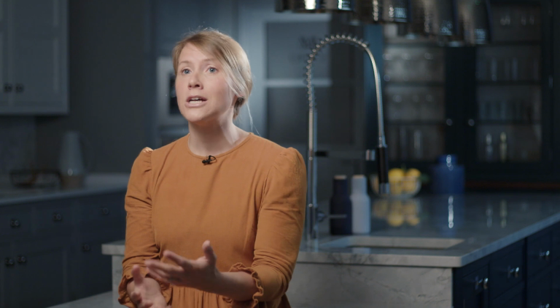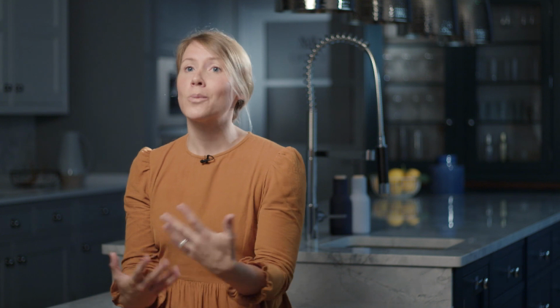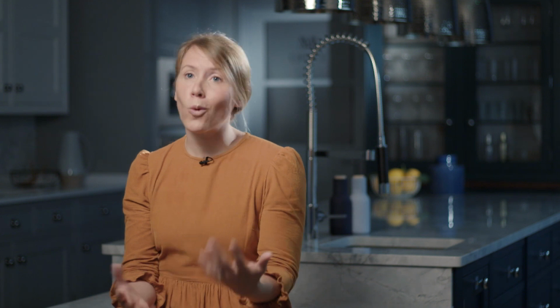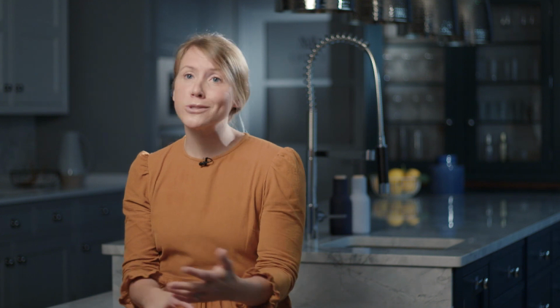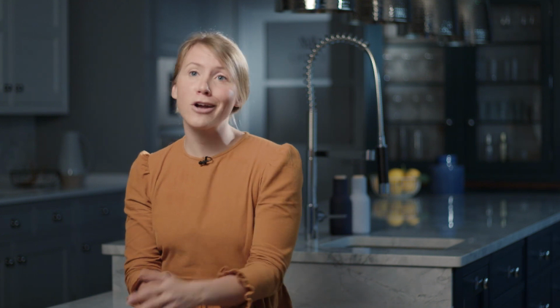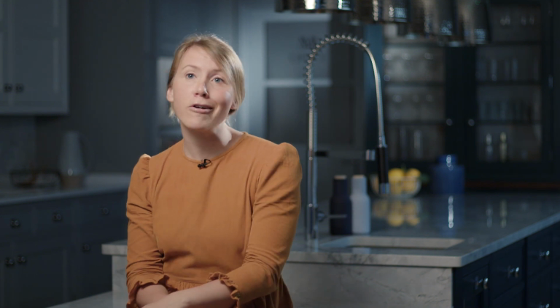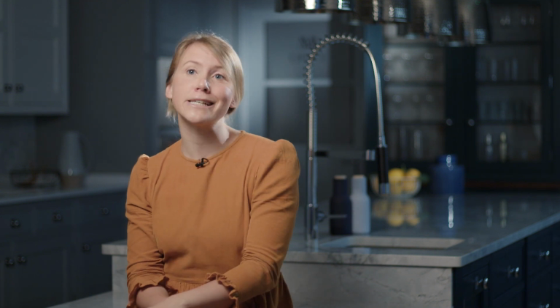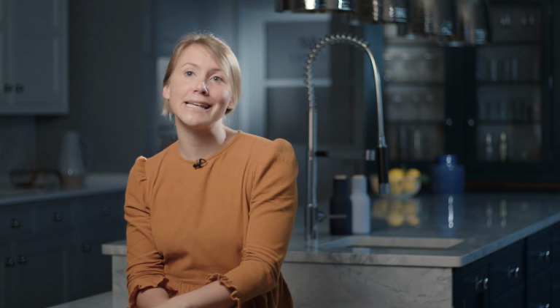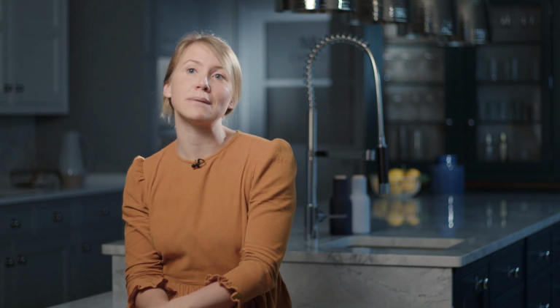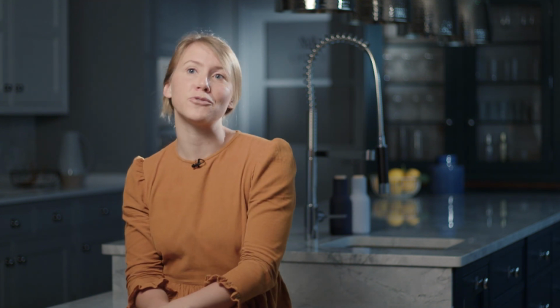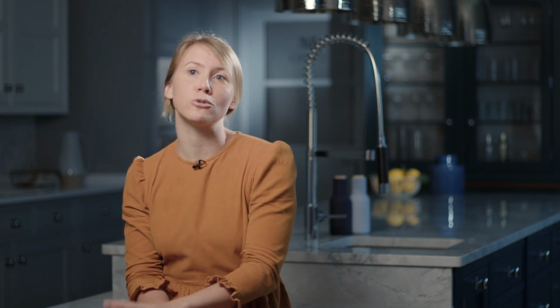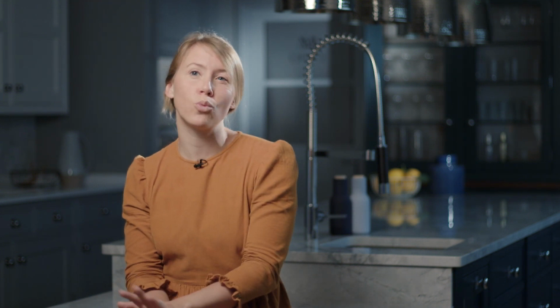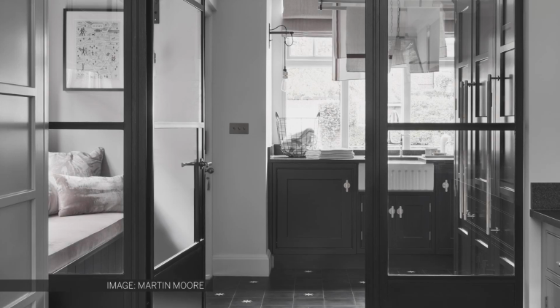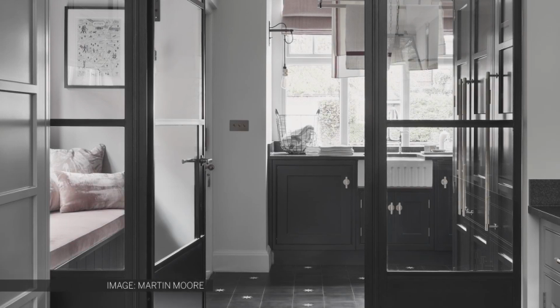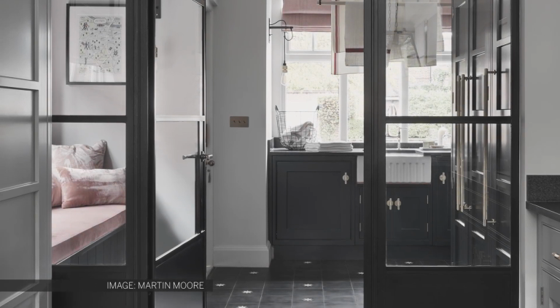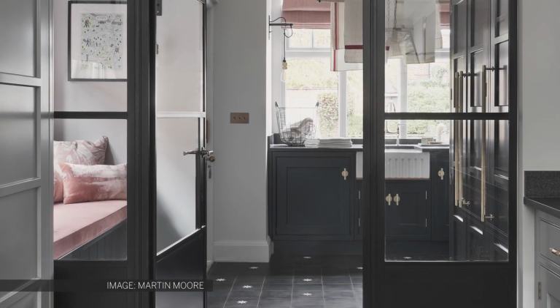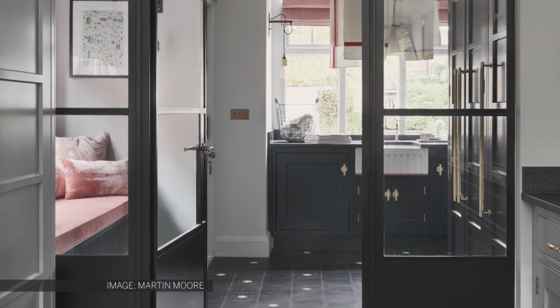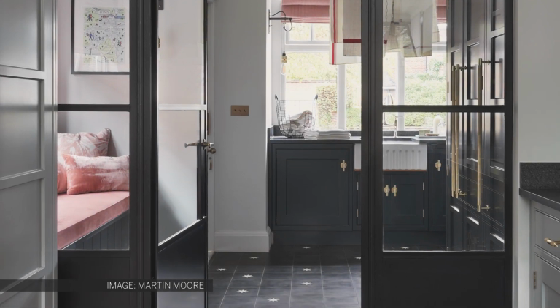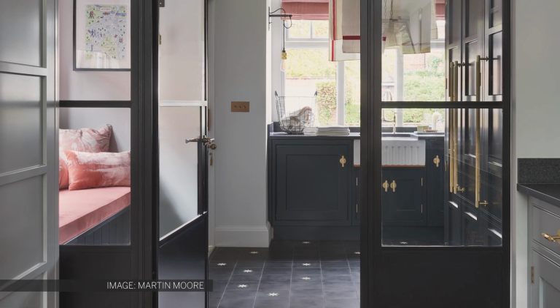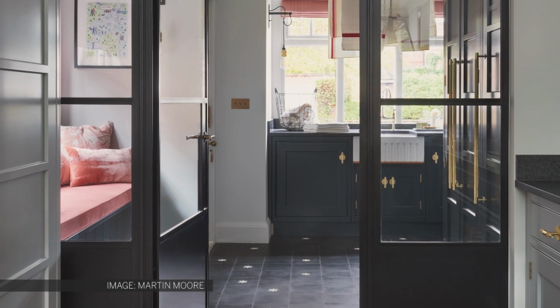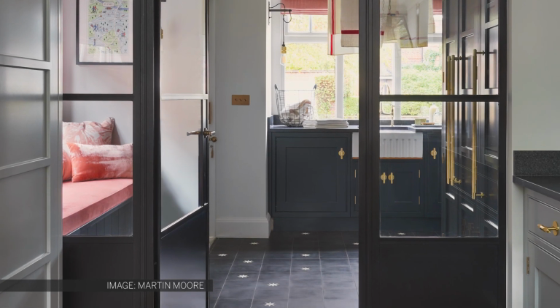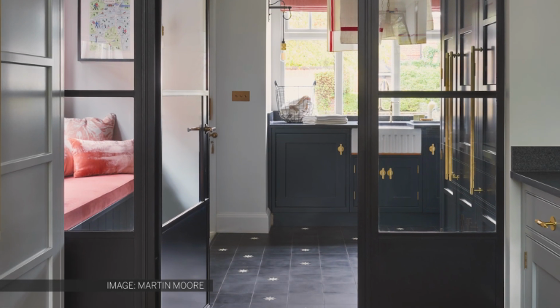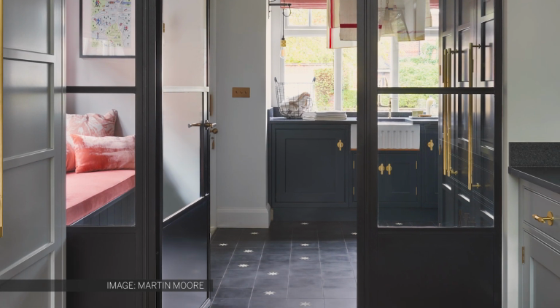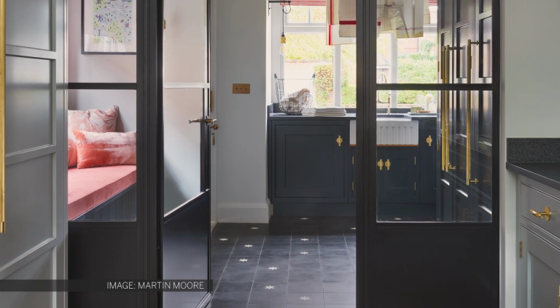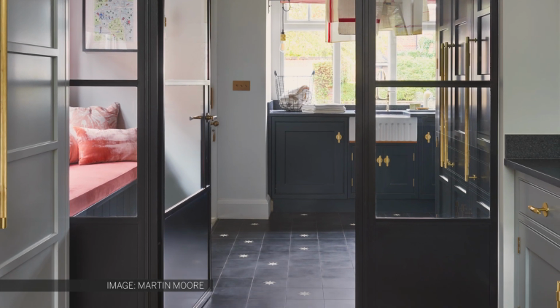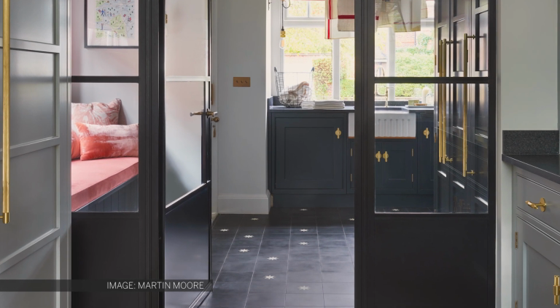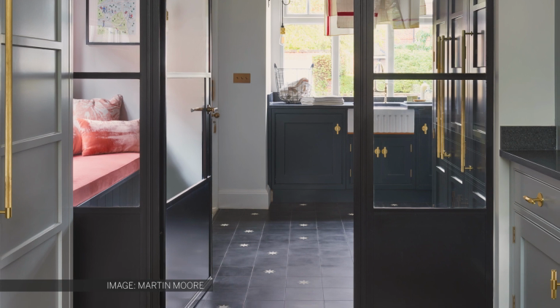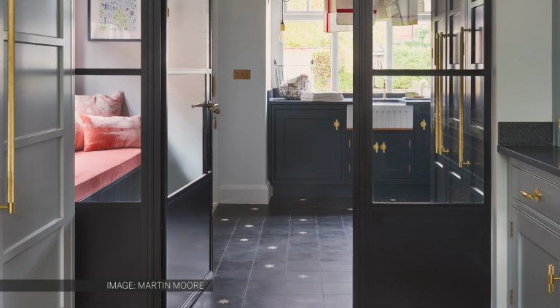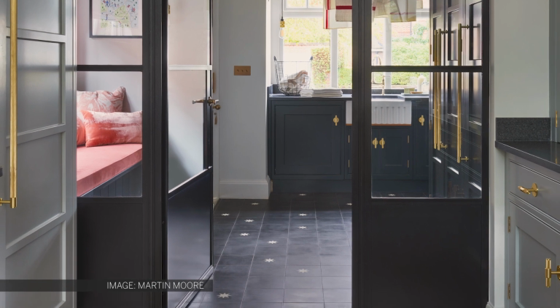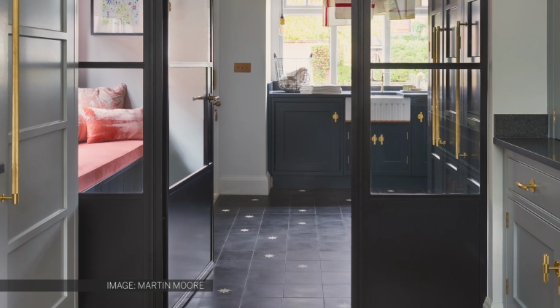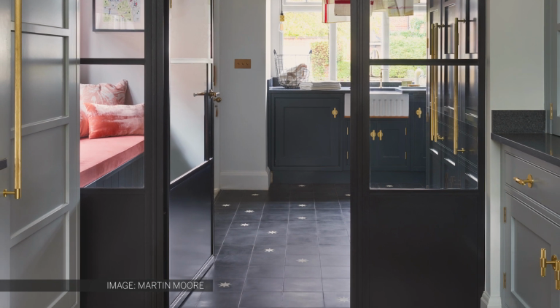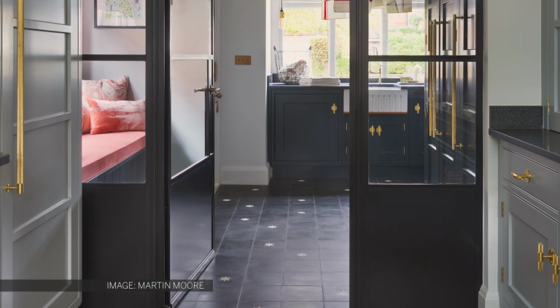We're also currently seeing a move towards walk-in pantries separated from the main space by glass or crittled doors.